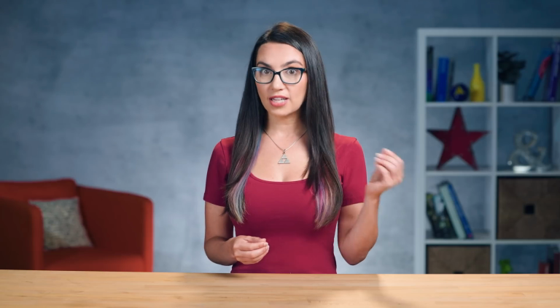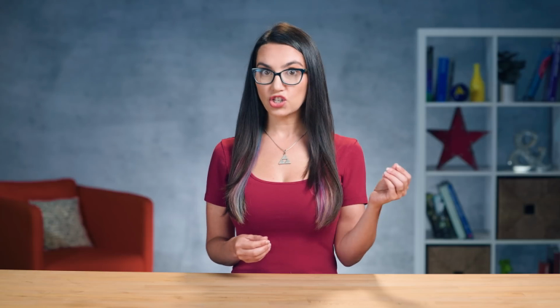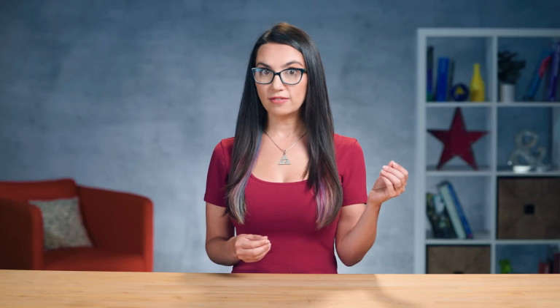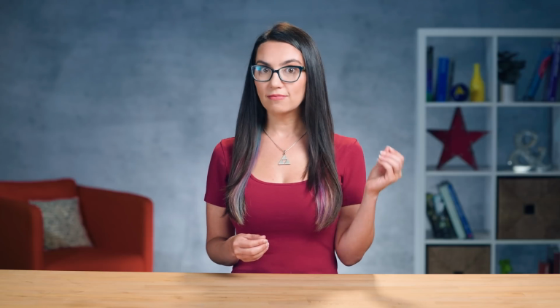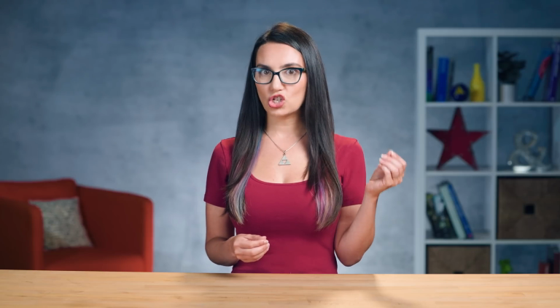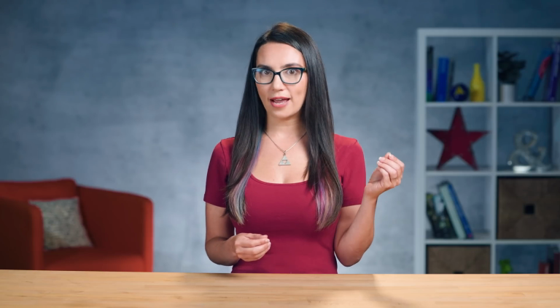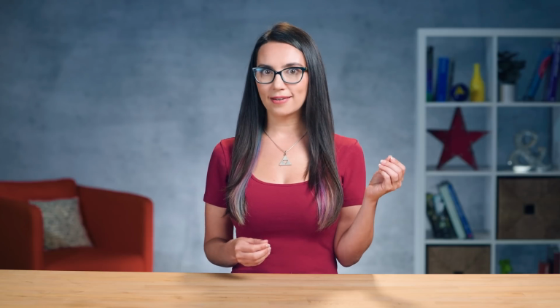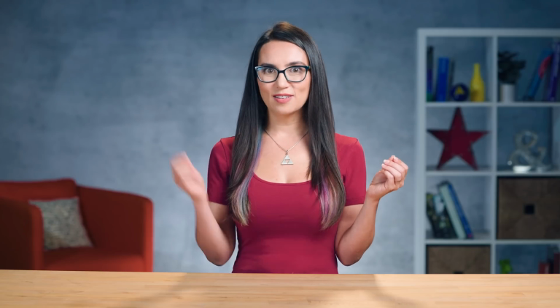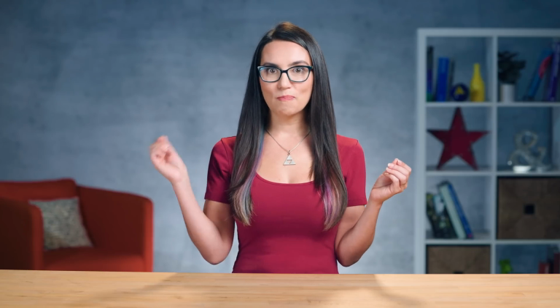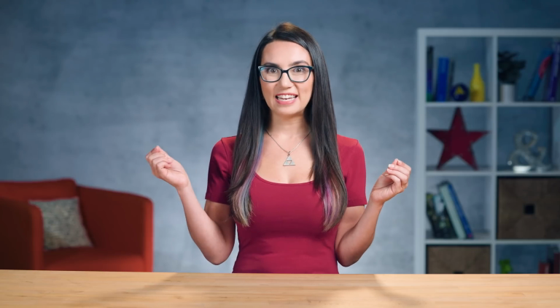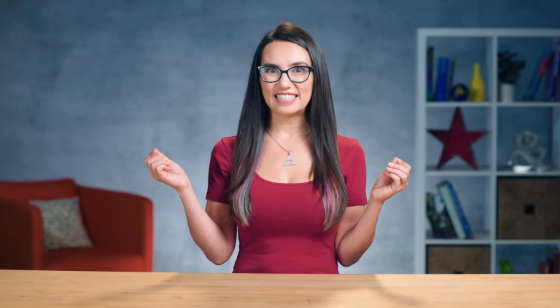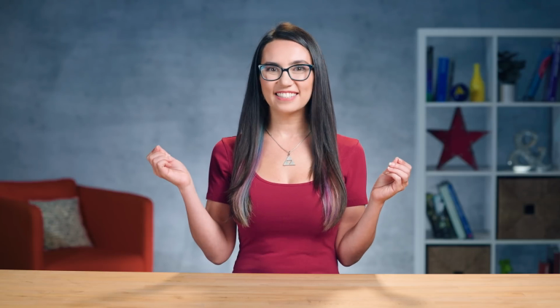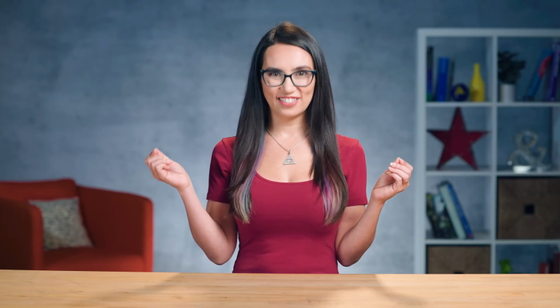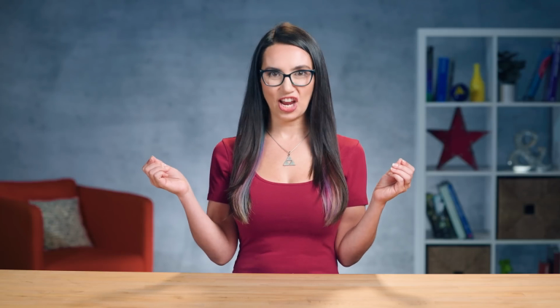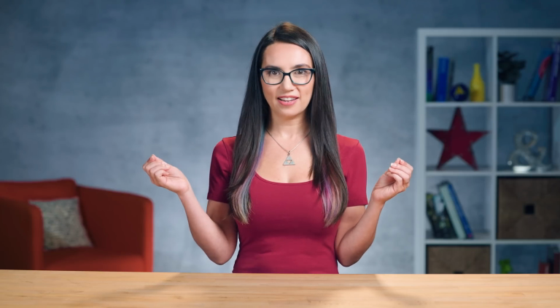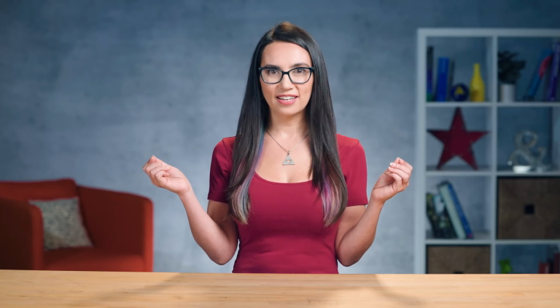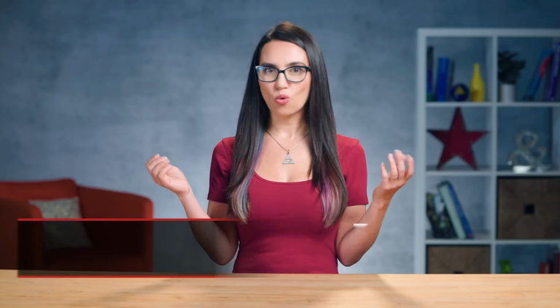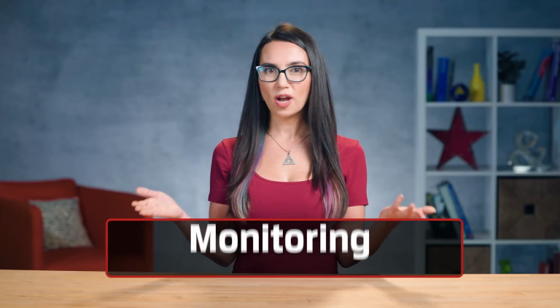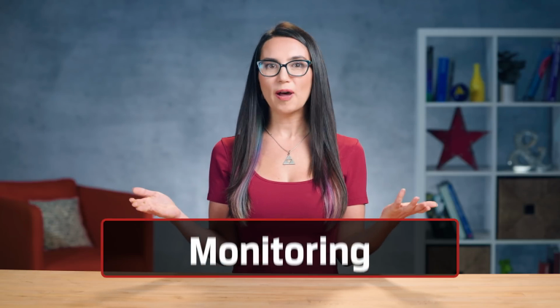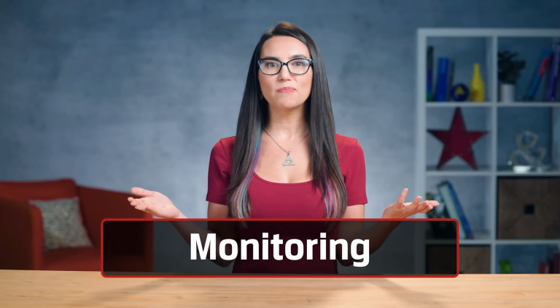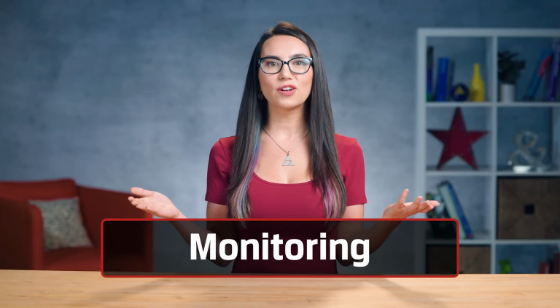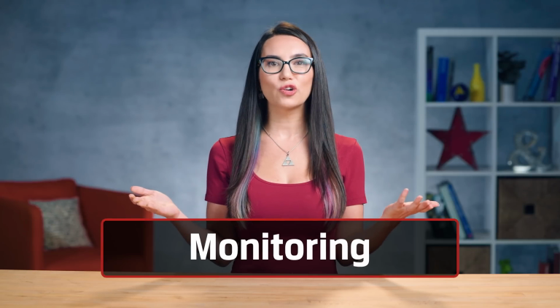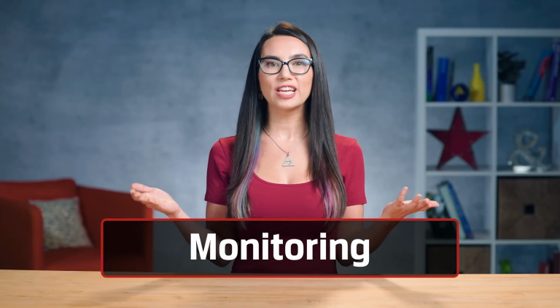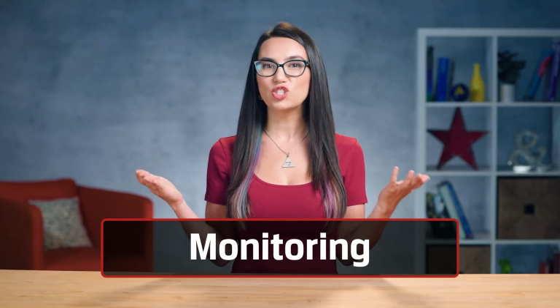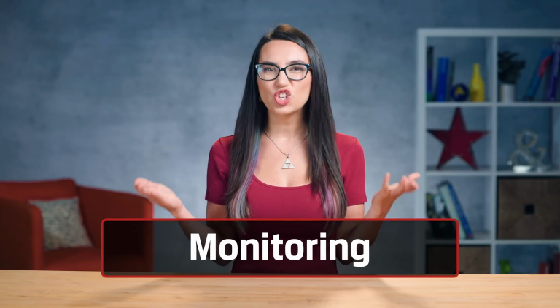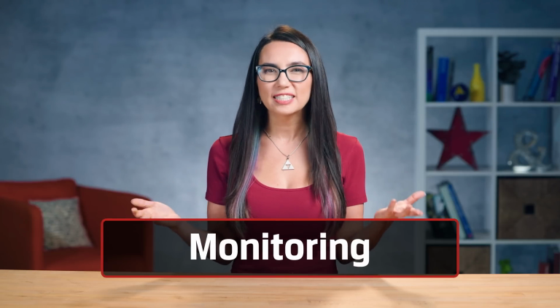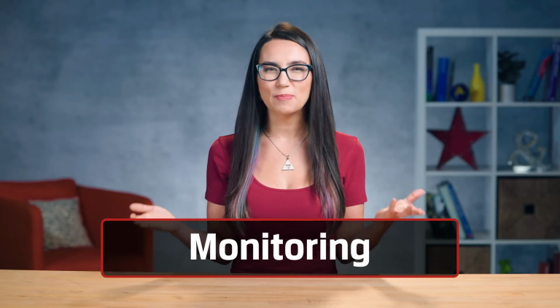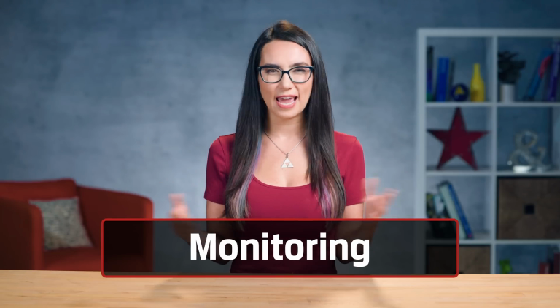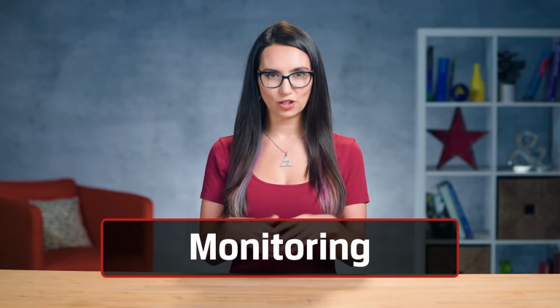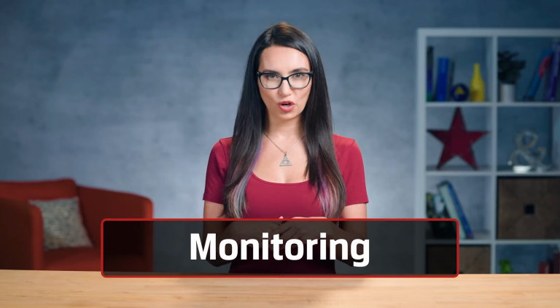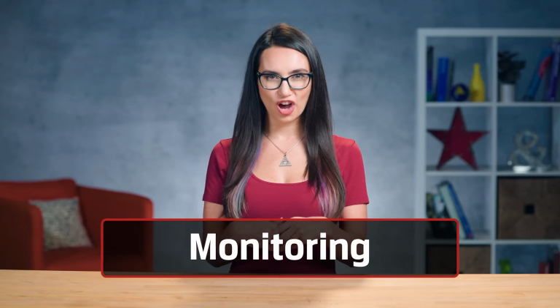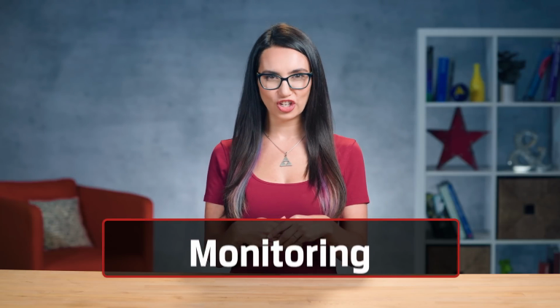Protection? Check. Maintenance? Check. What about monitoring, just to be extra cautious?